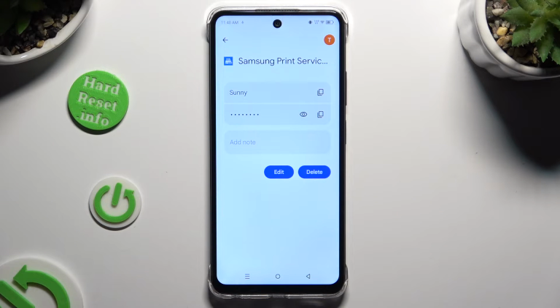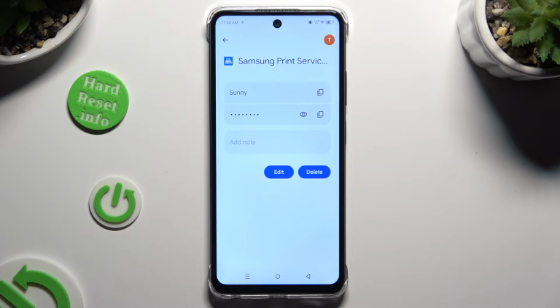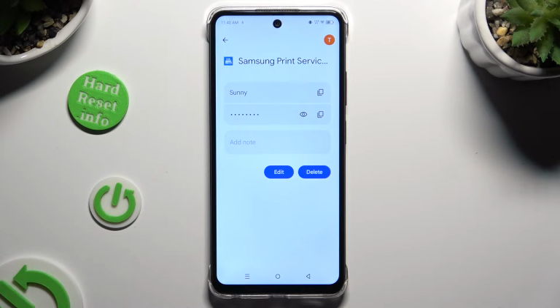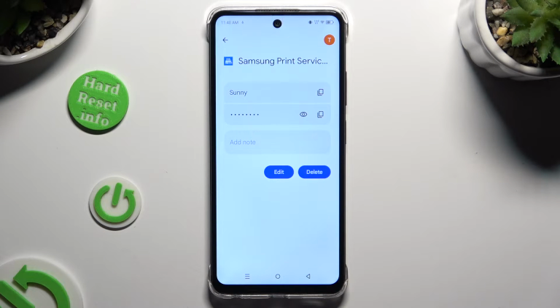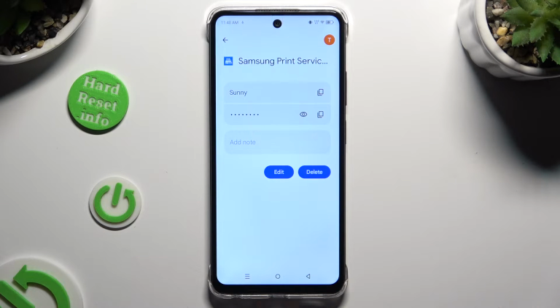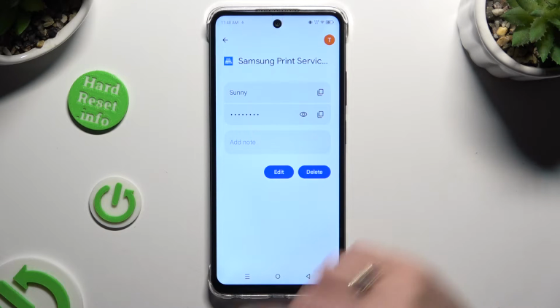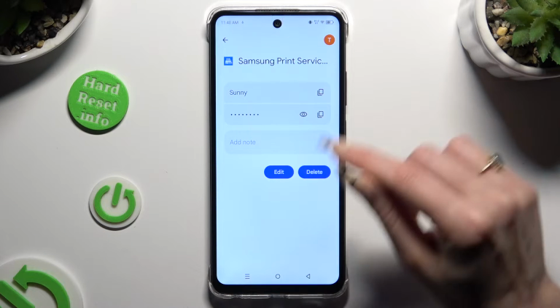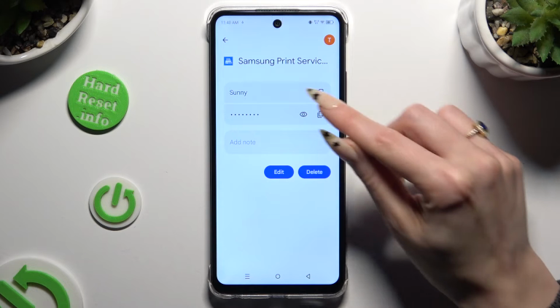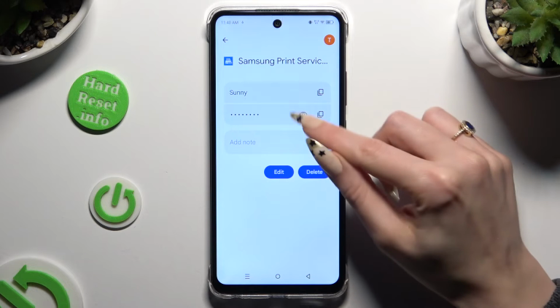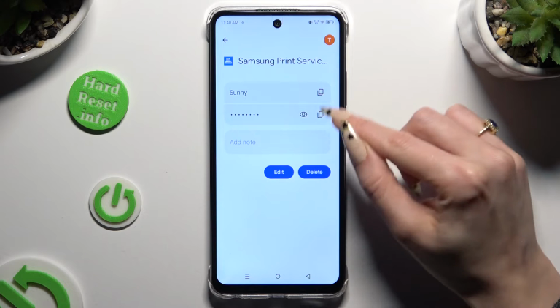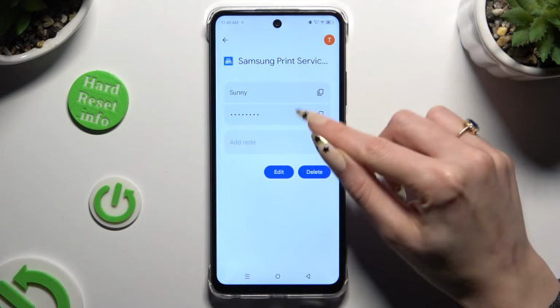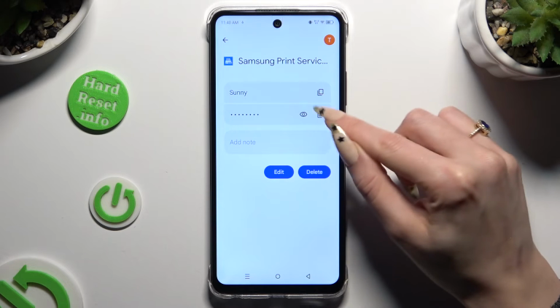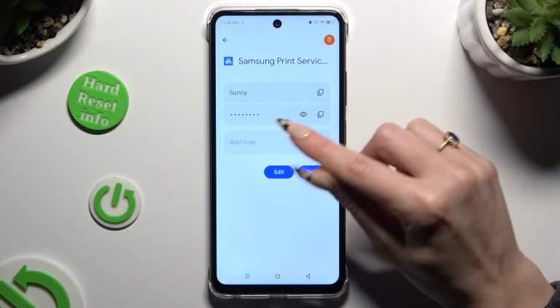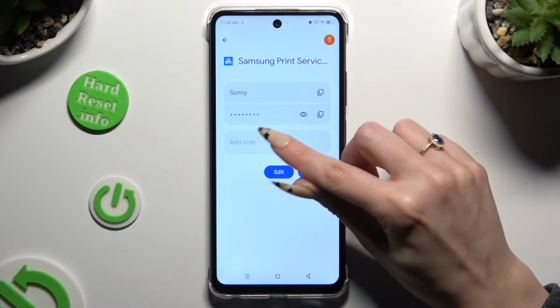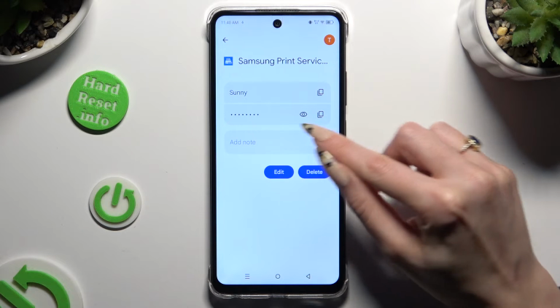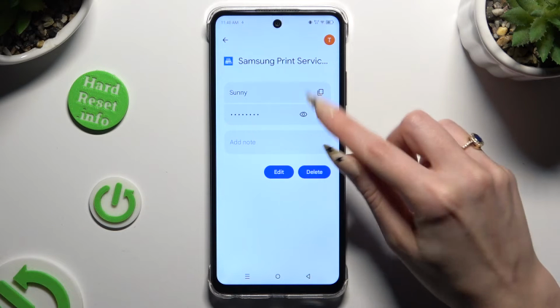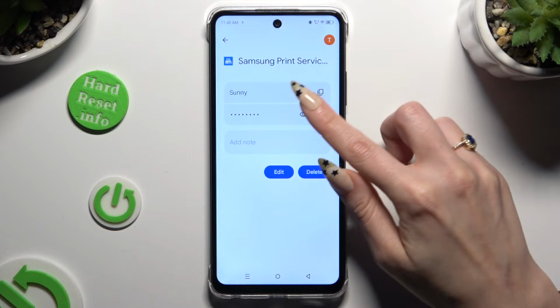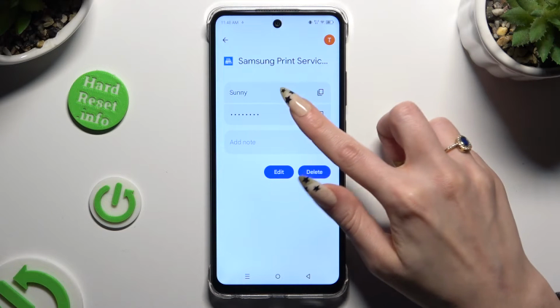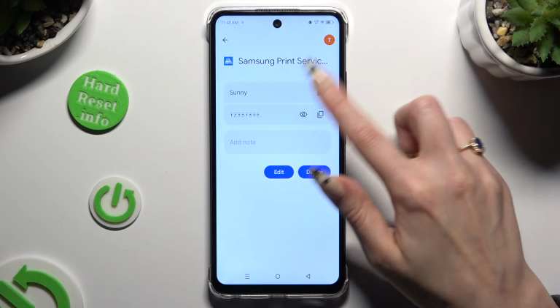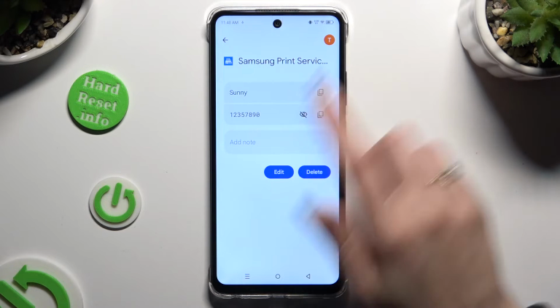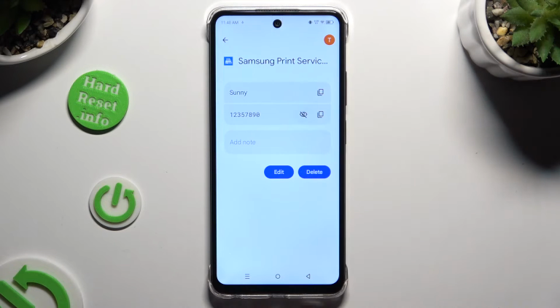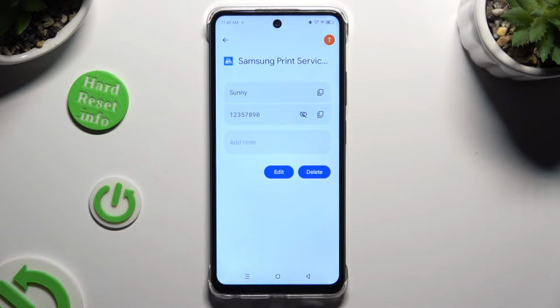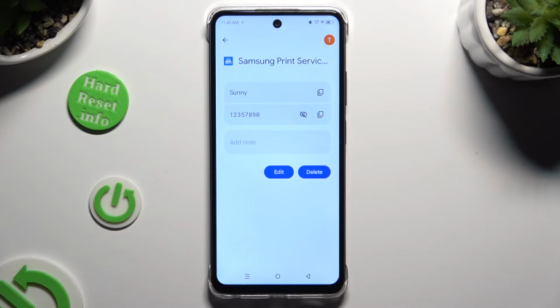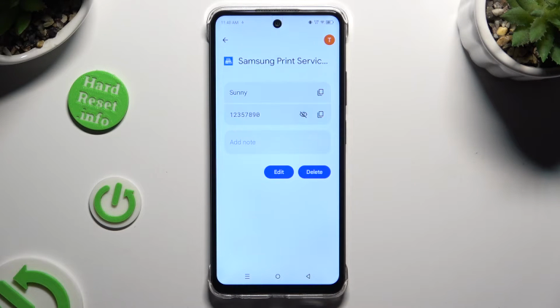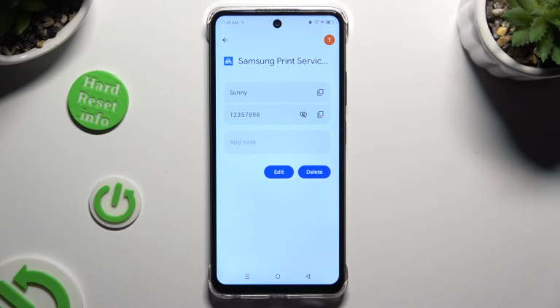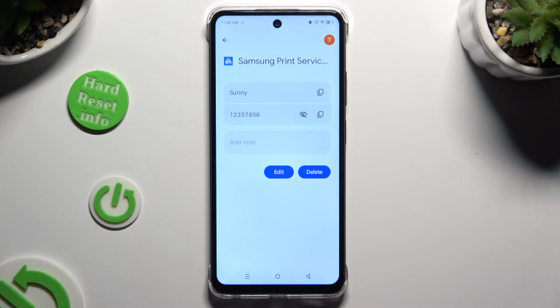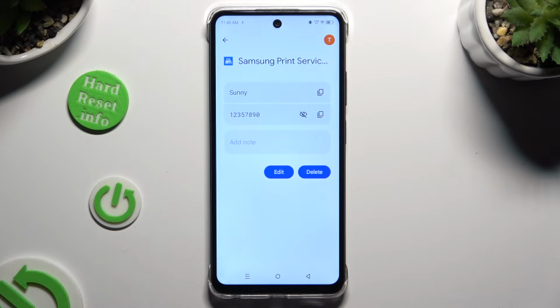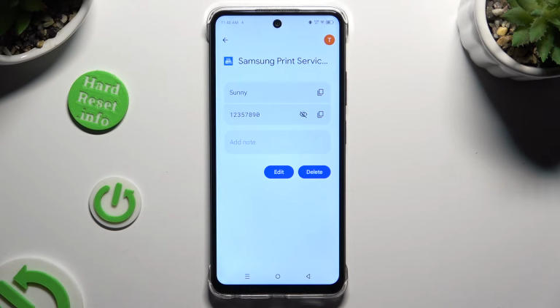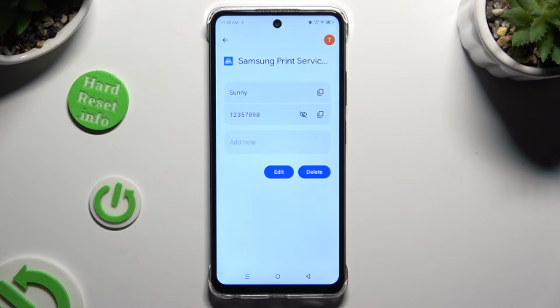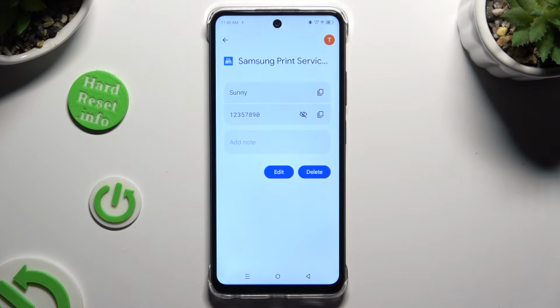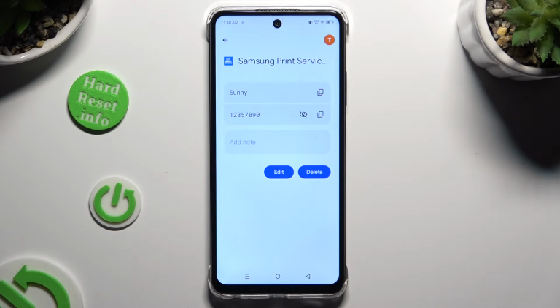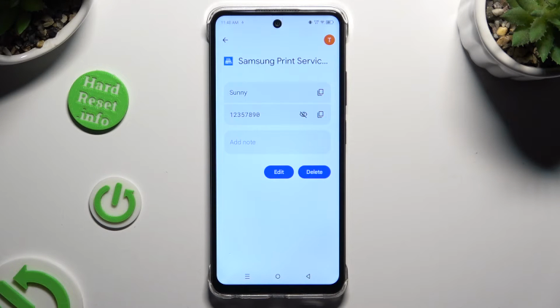Lastly, use the eye icon next to your password to make it visible.